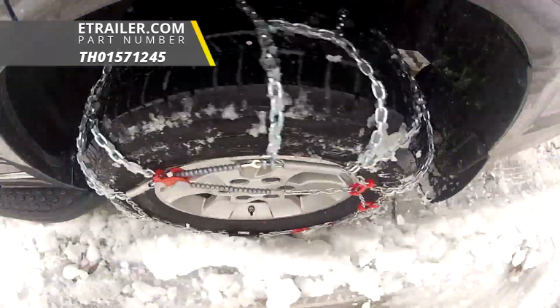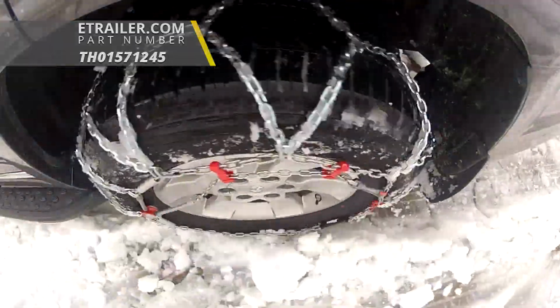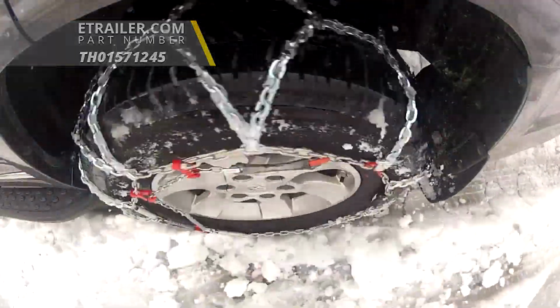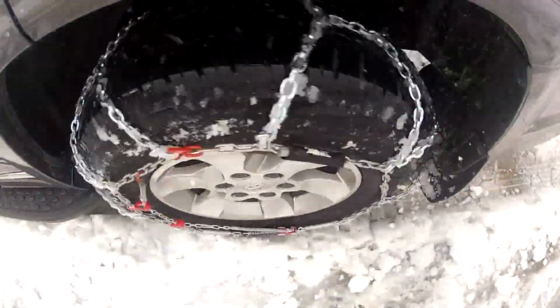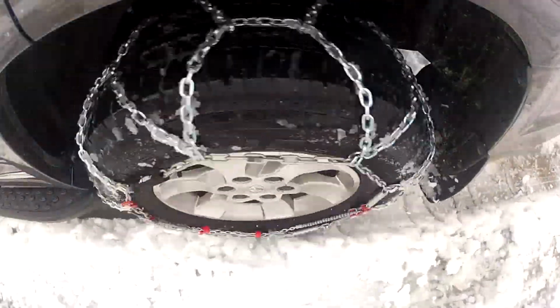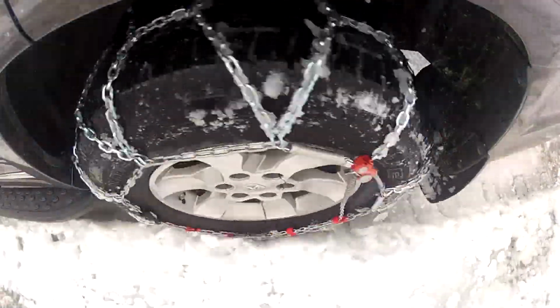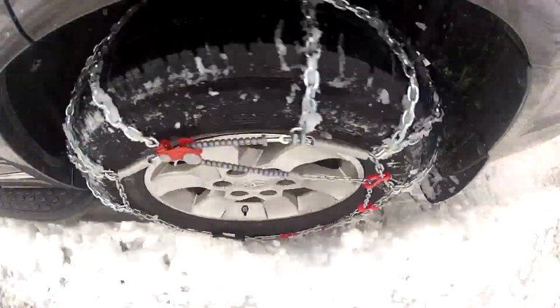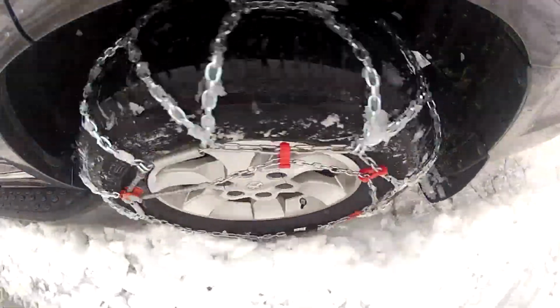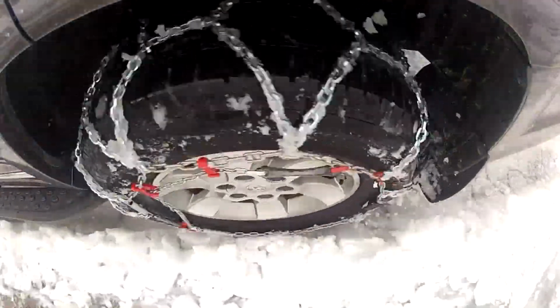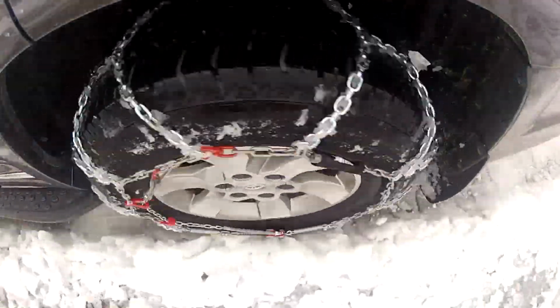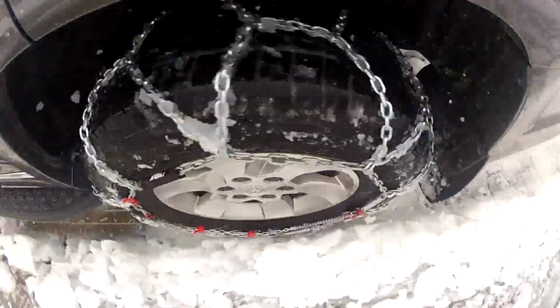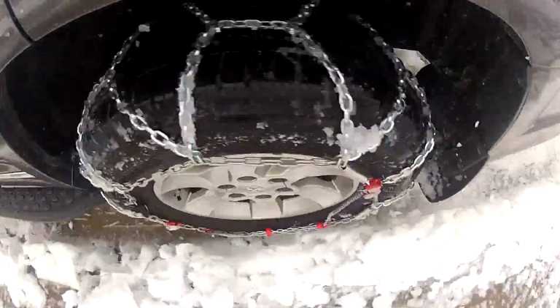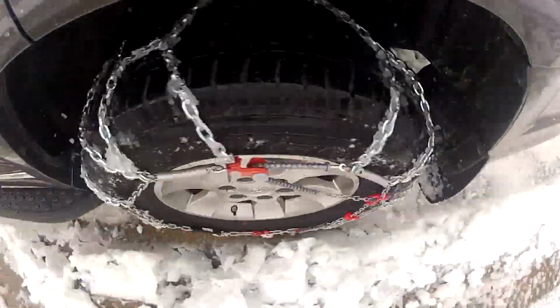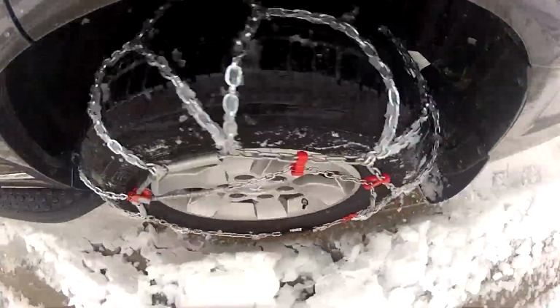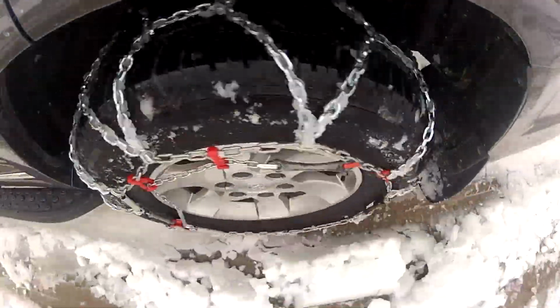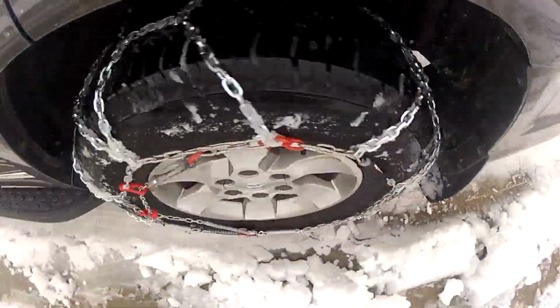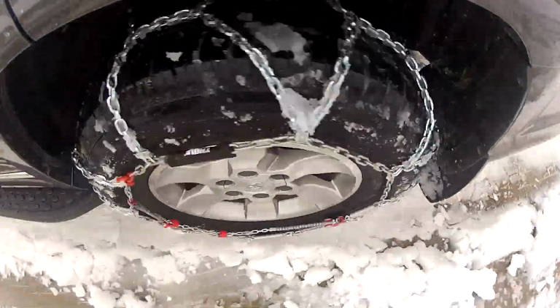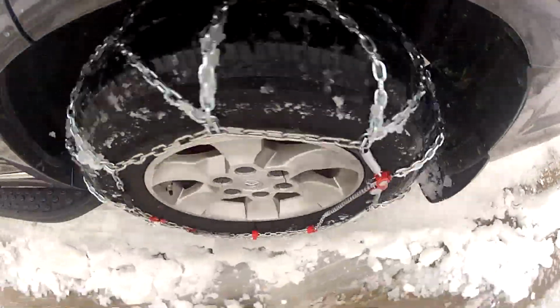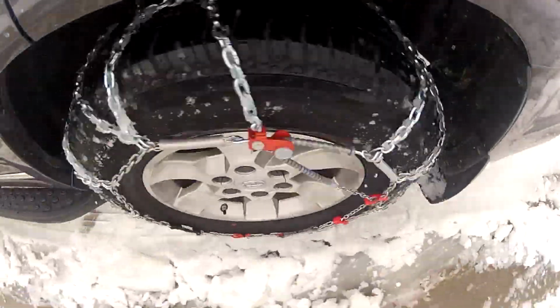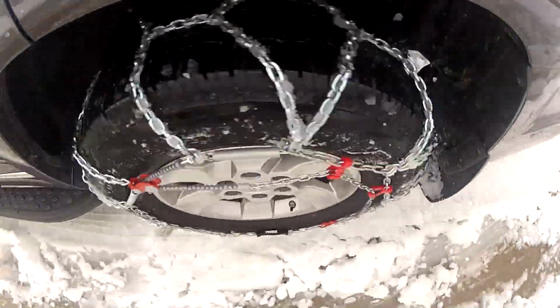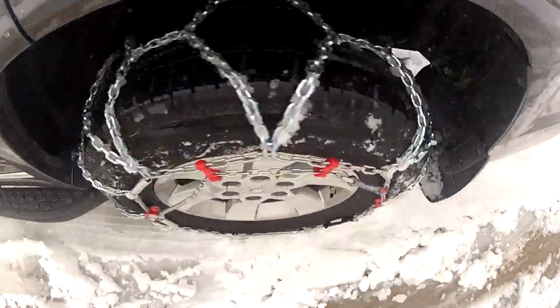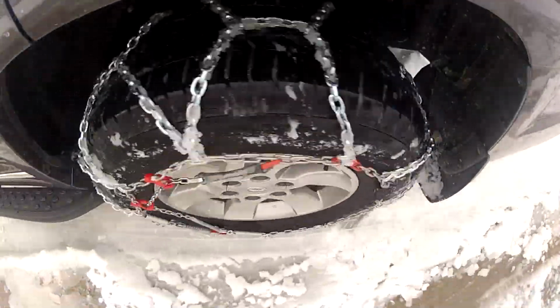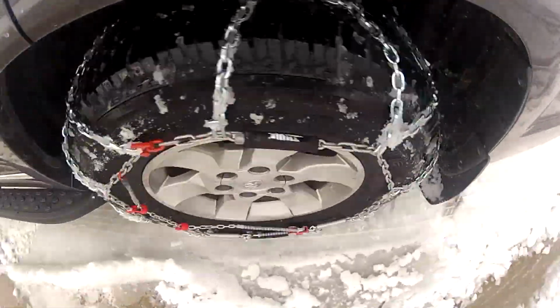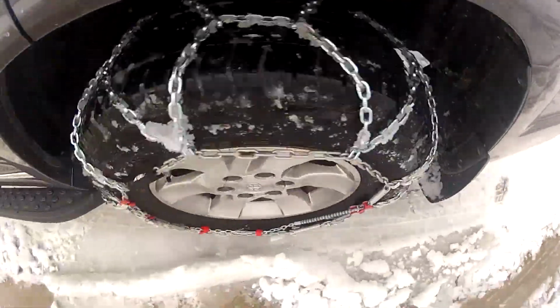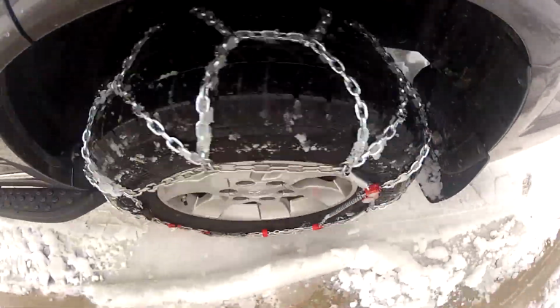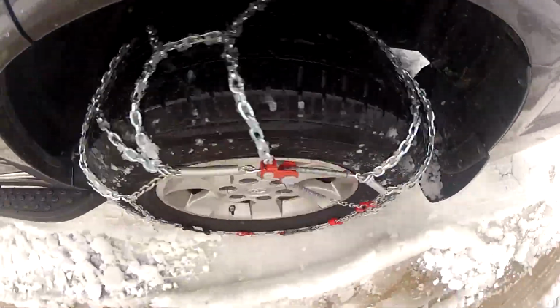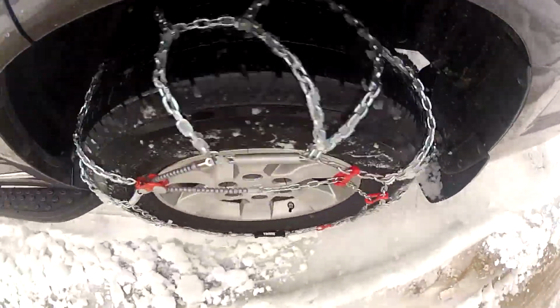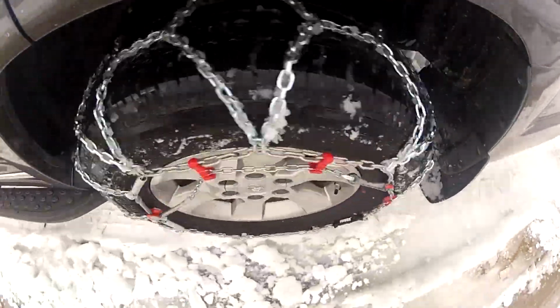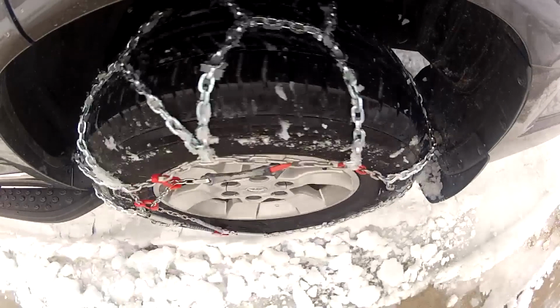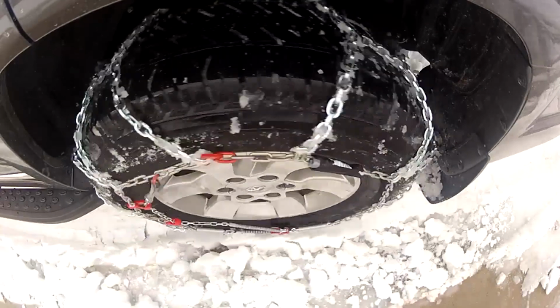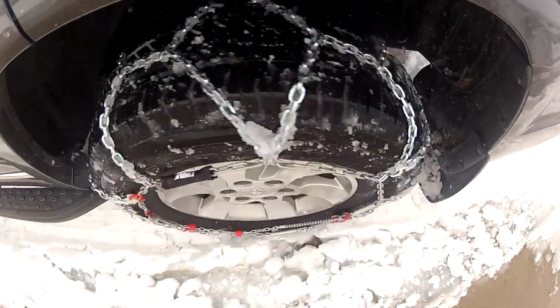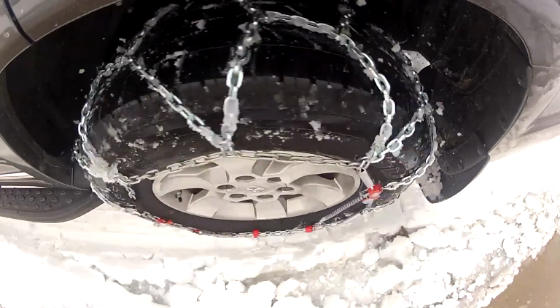Keep in mind, we will be installing these on tire size 245/45/19s.